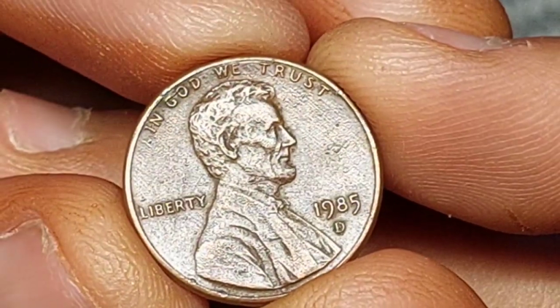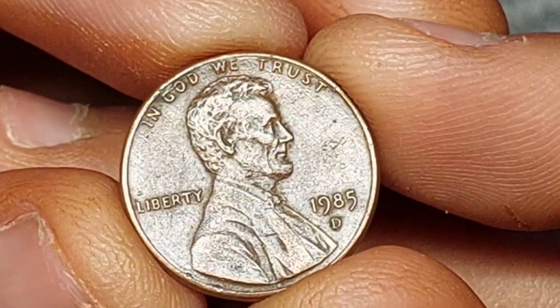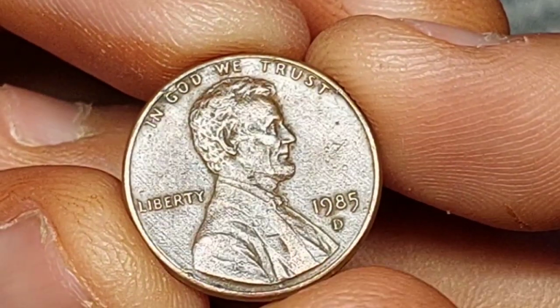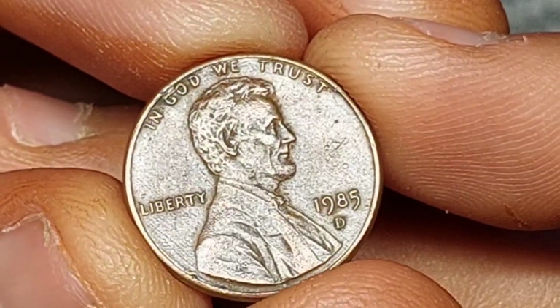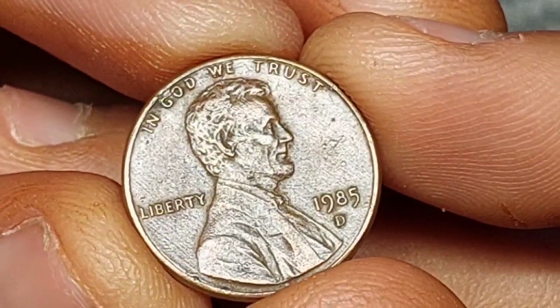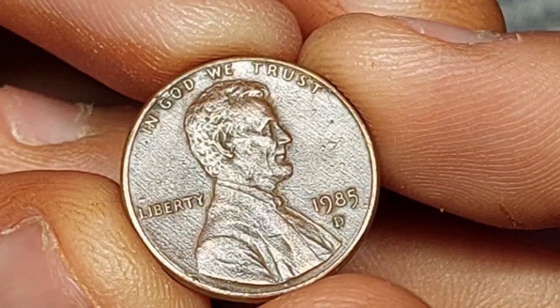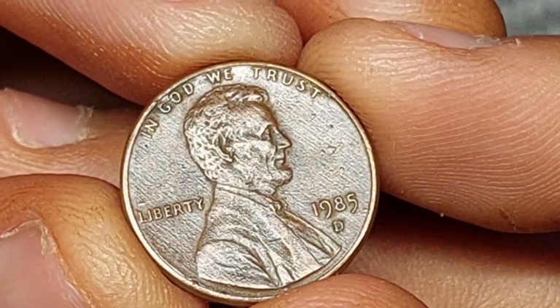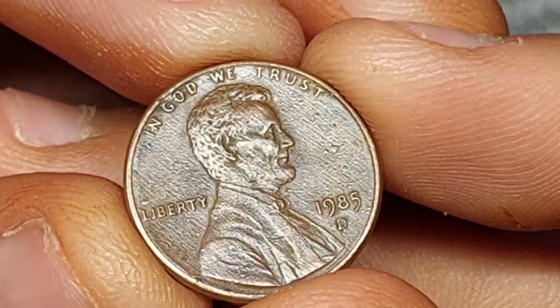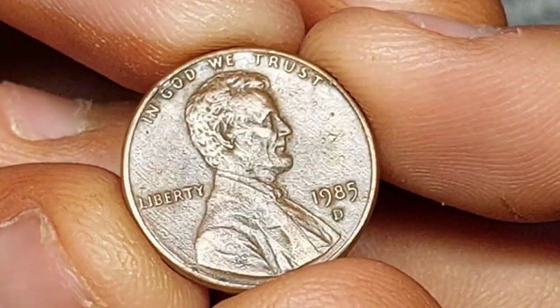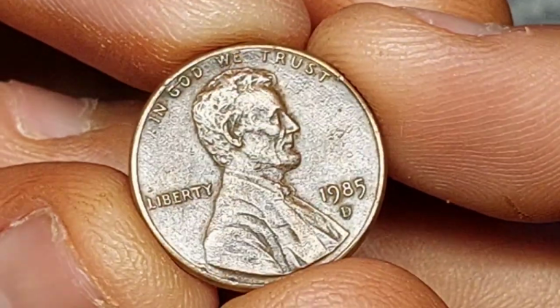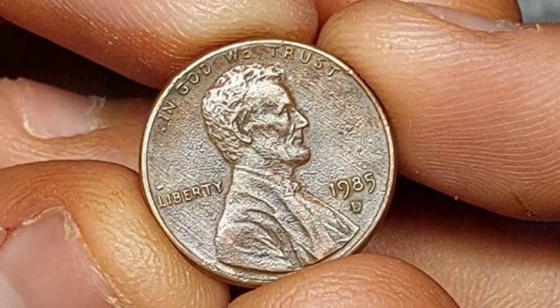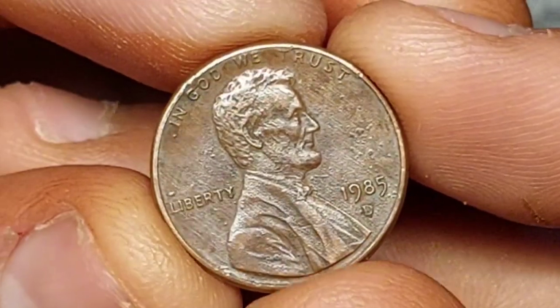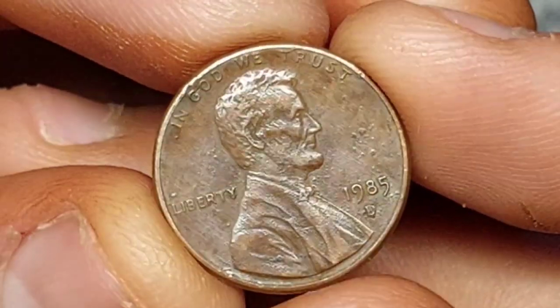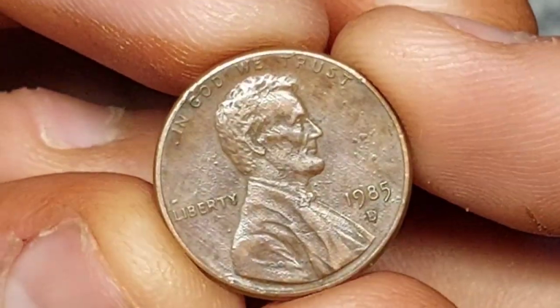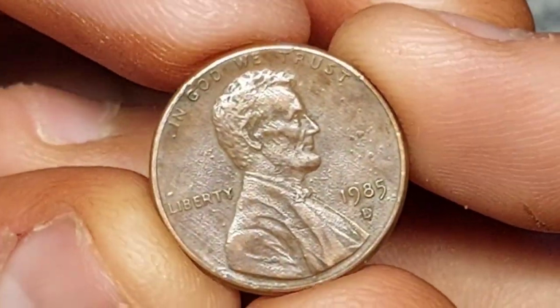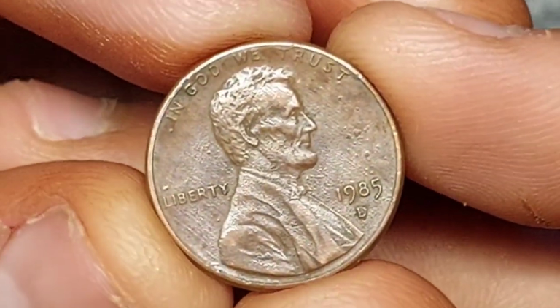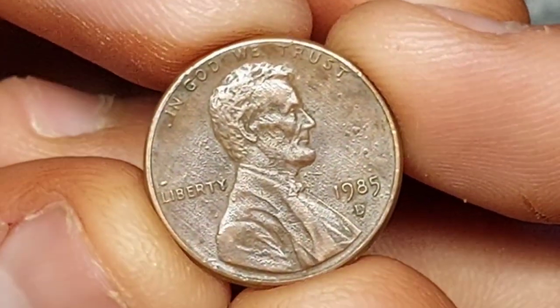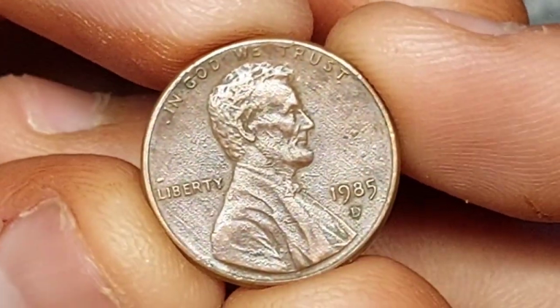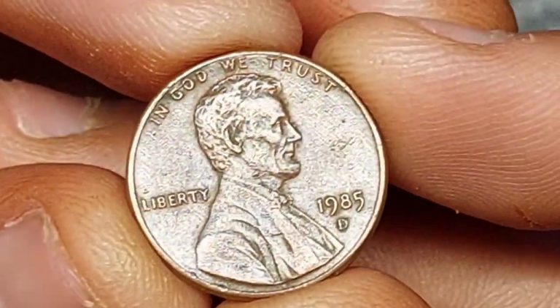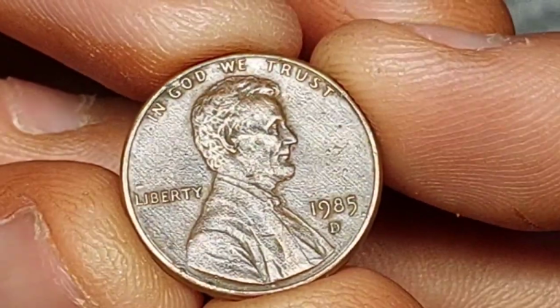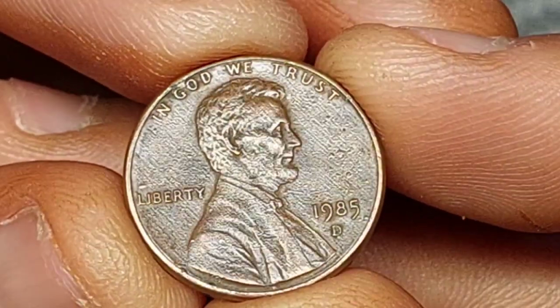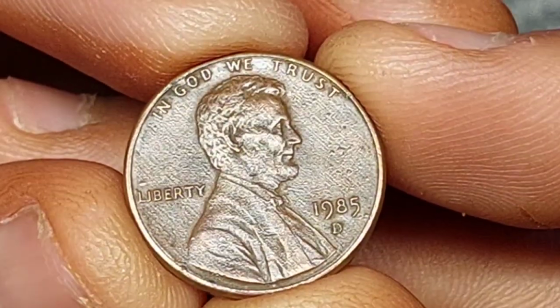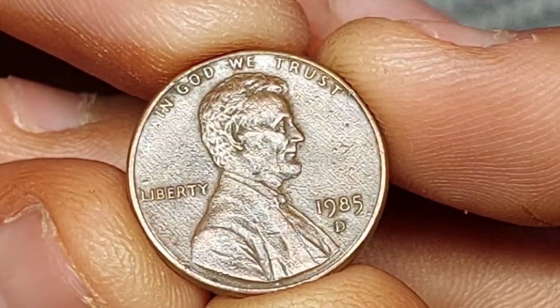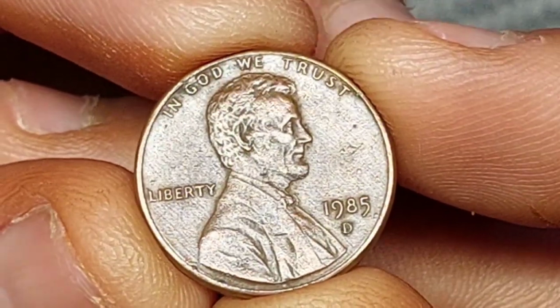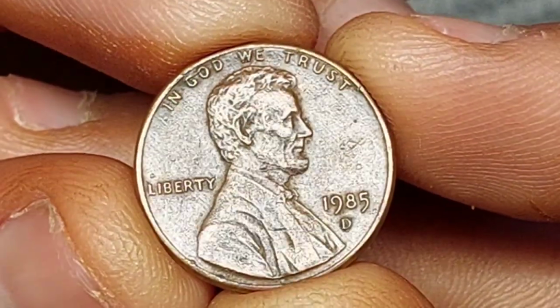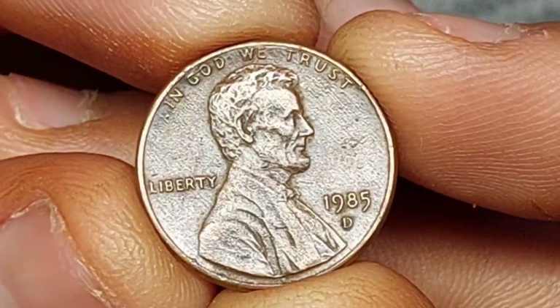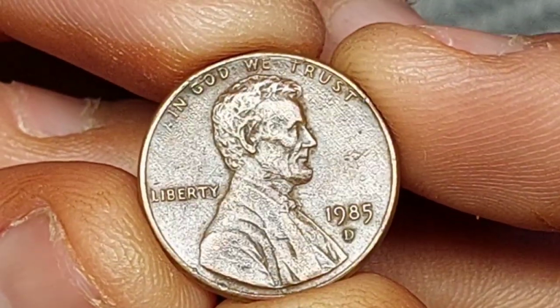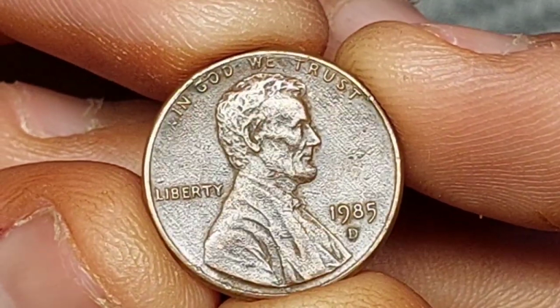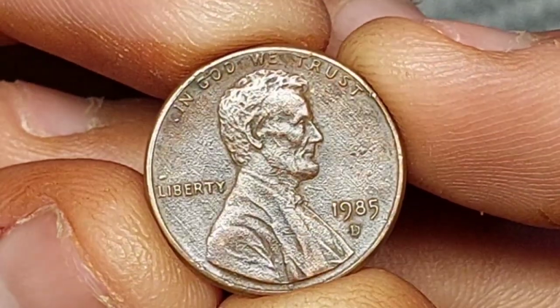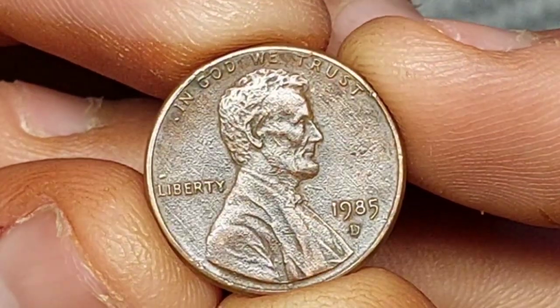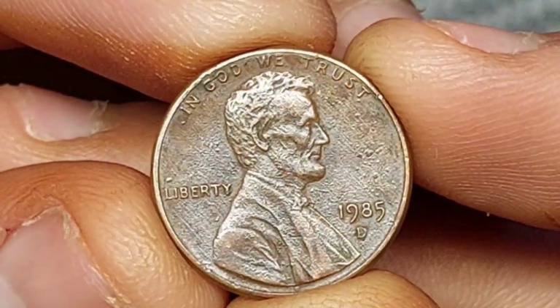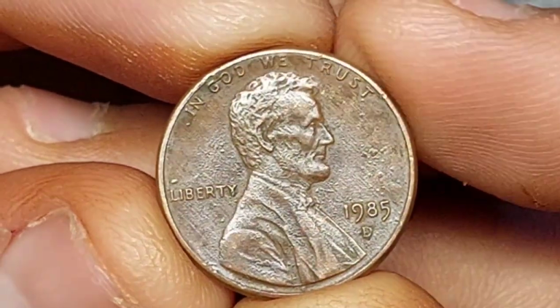We'll learn about its design and composition, and we'll check out some of the interesting error coins that are out there.